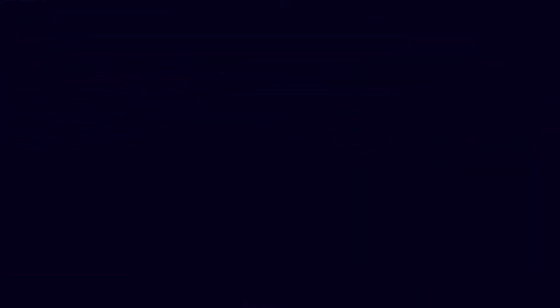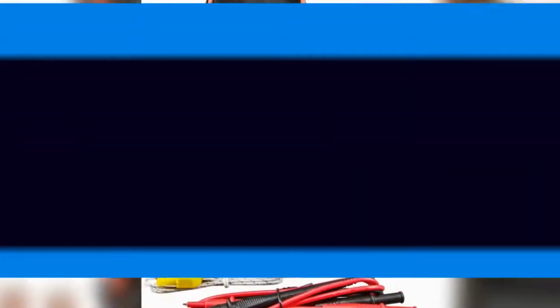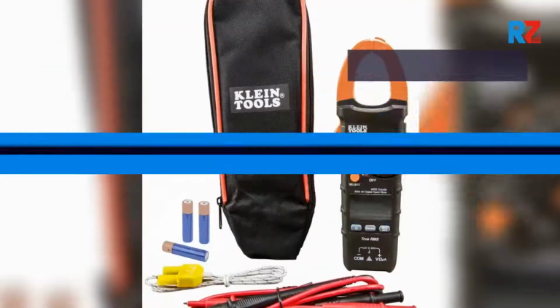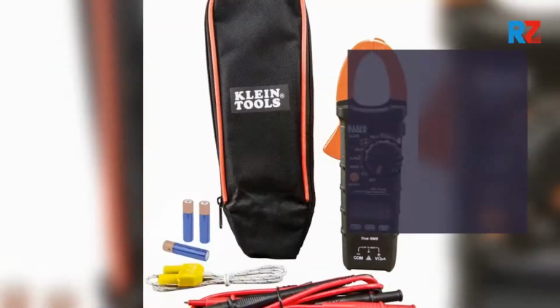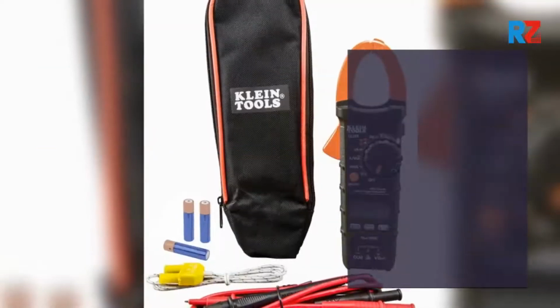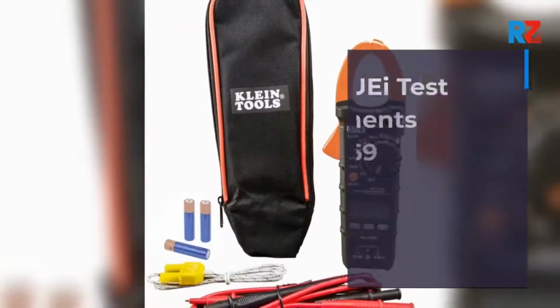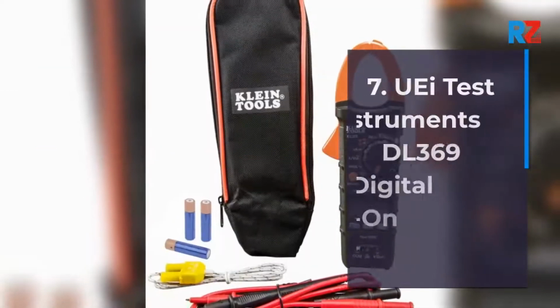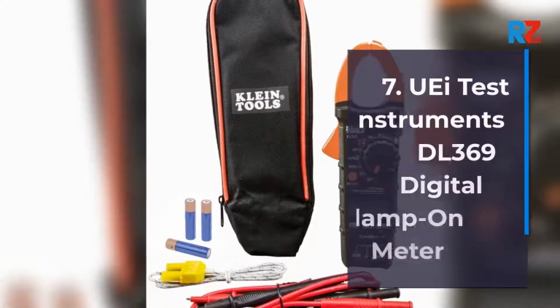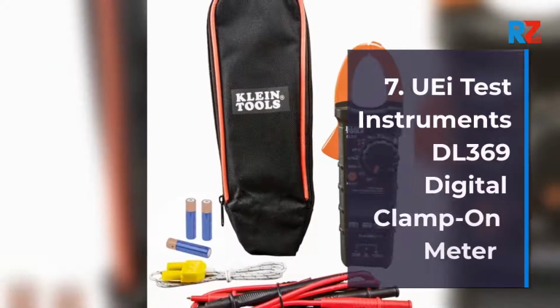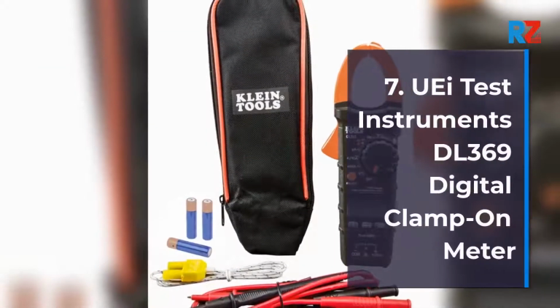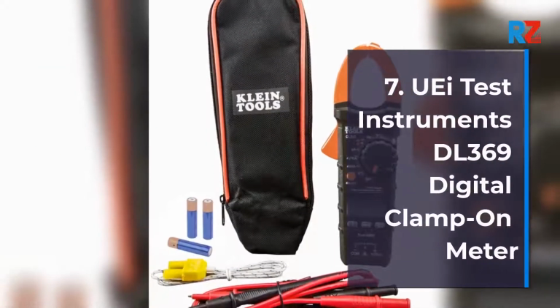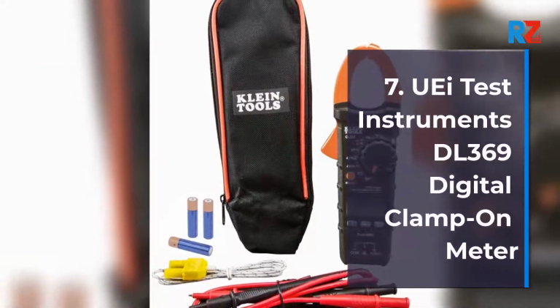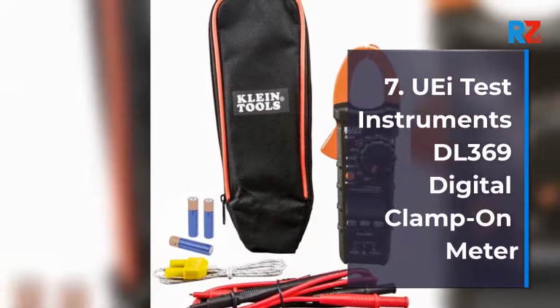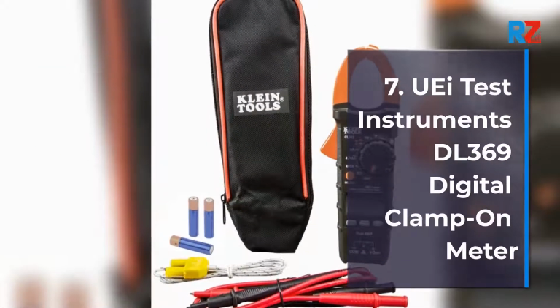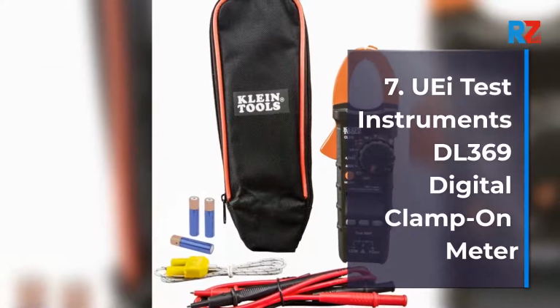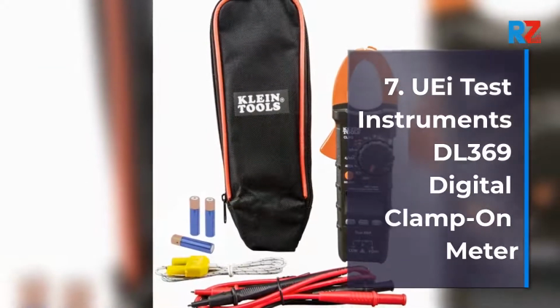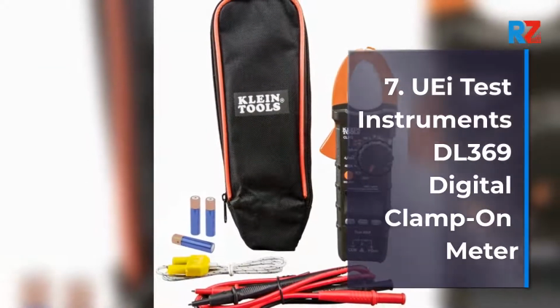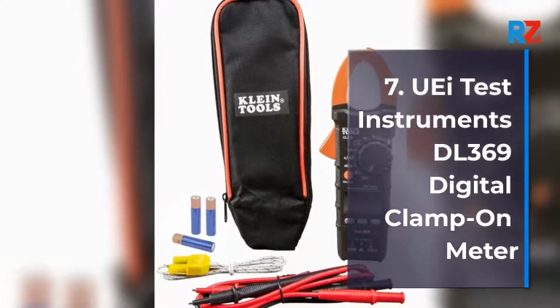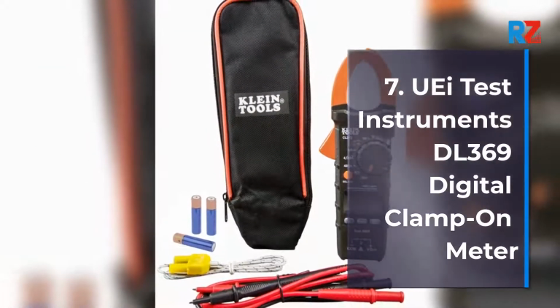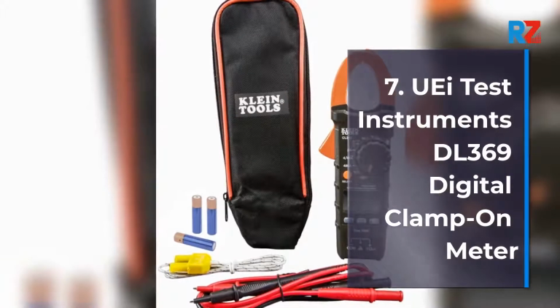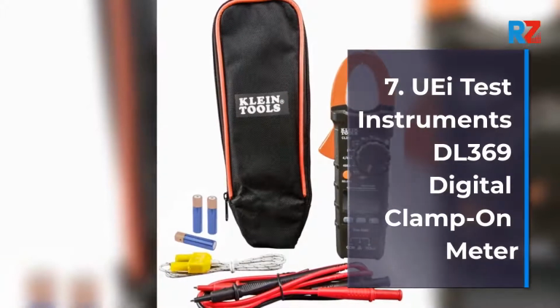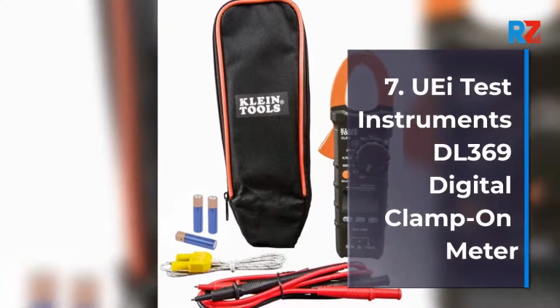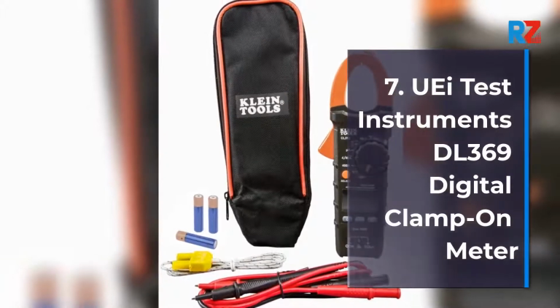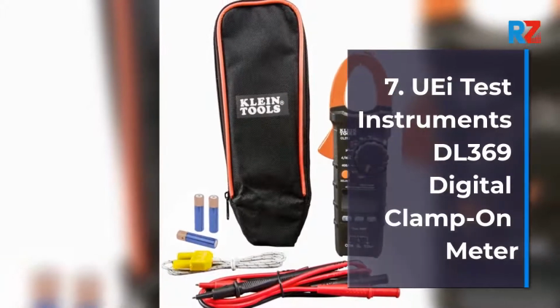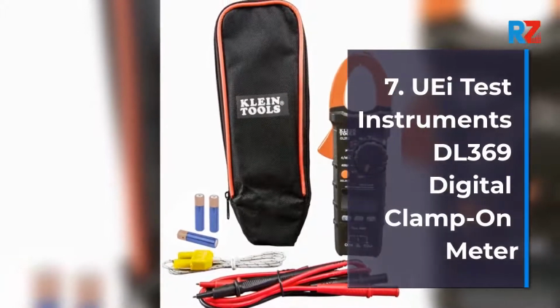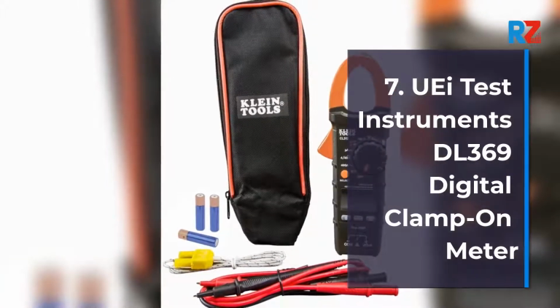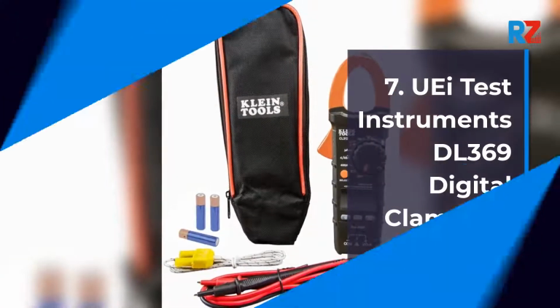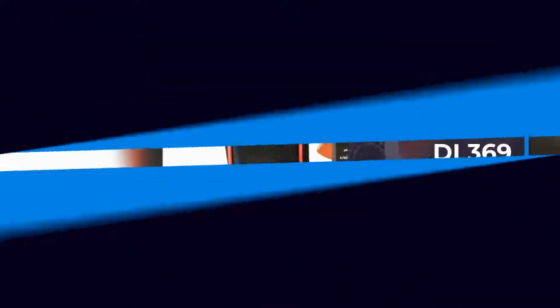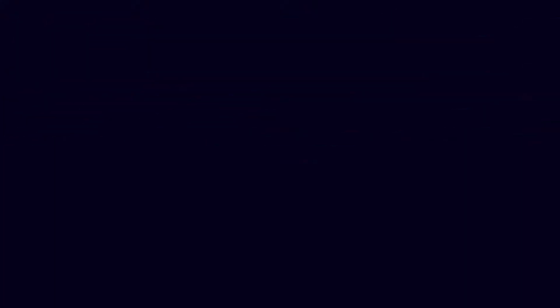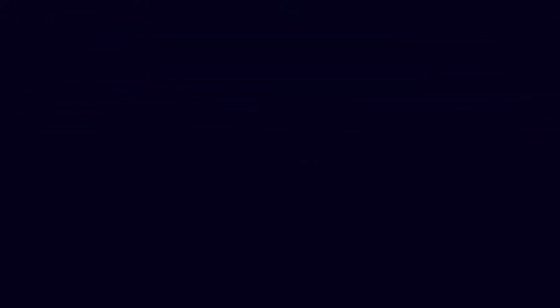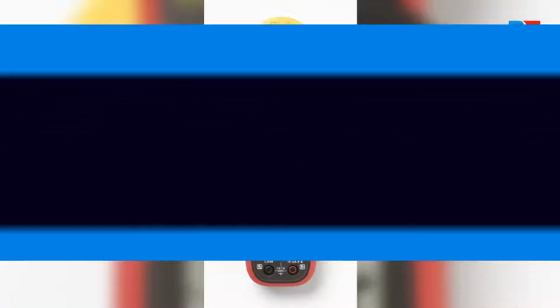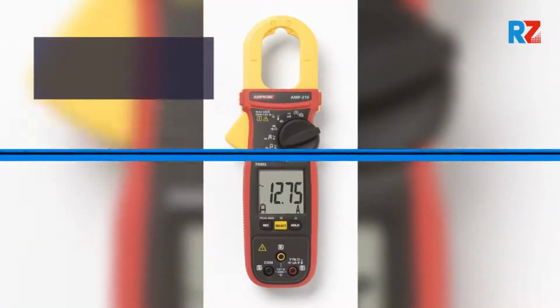7. Weigh Test Instruments CL369 Digital Clamp-On Meter.